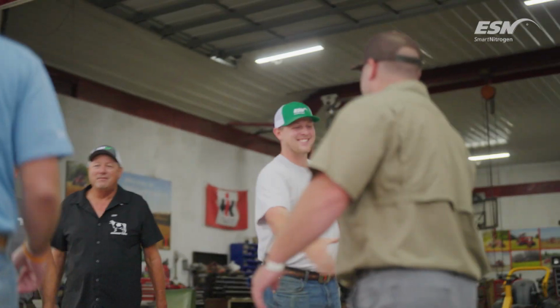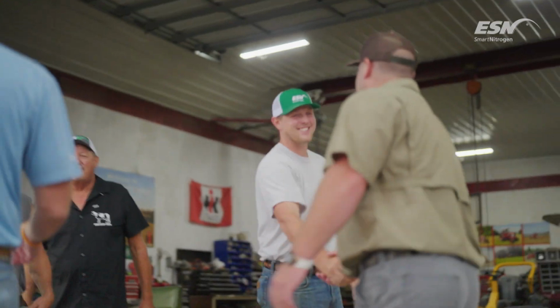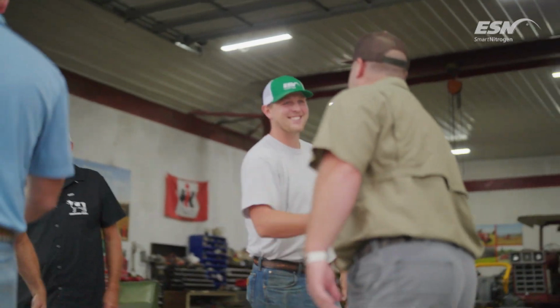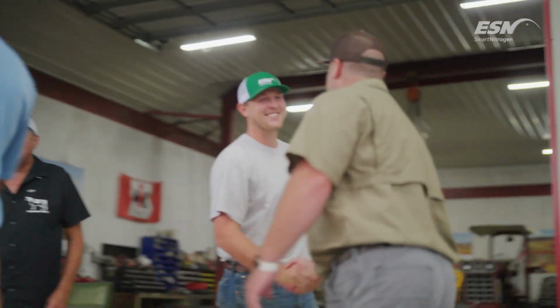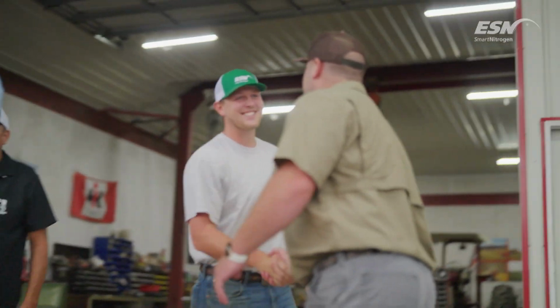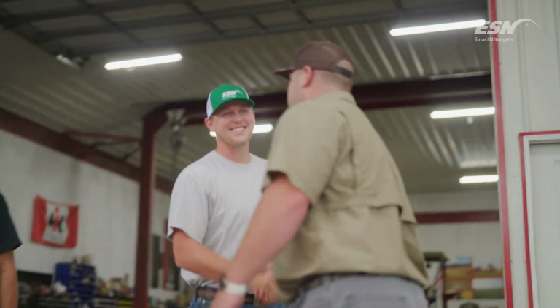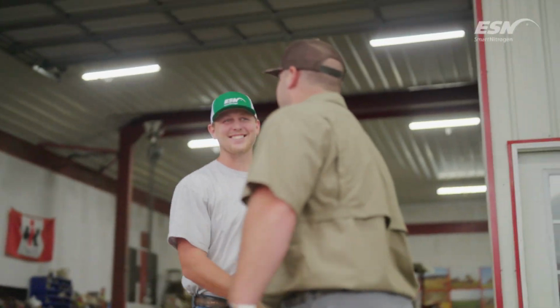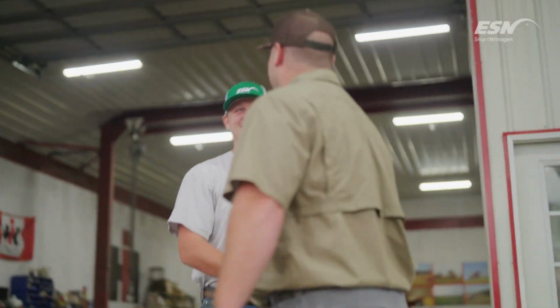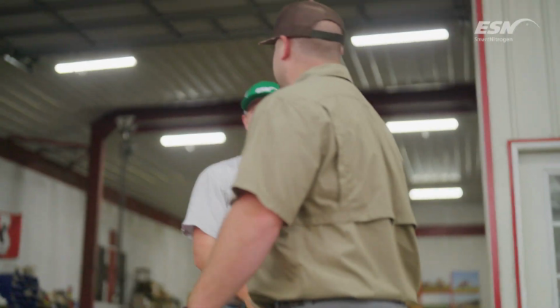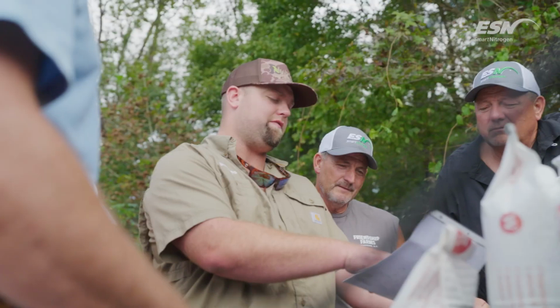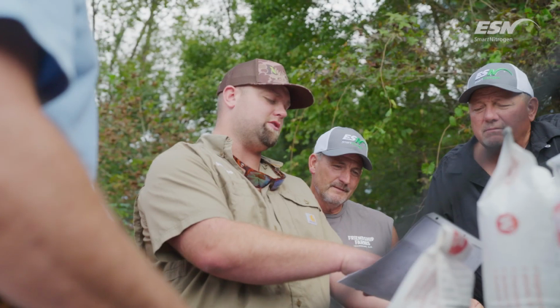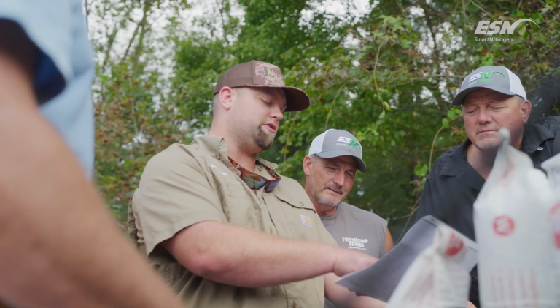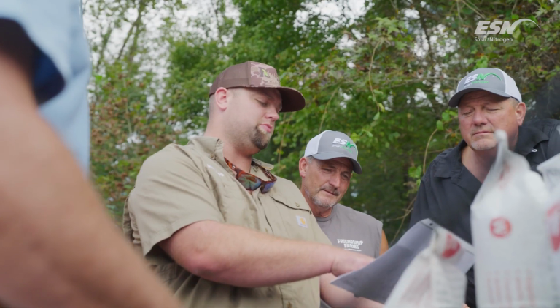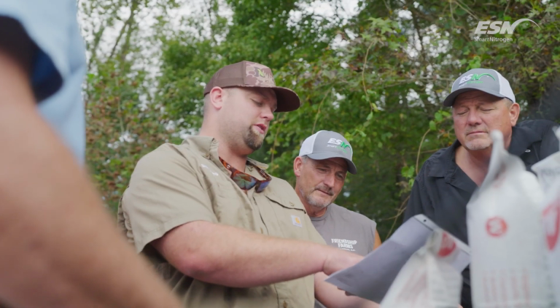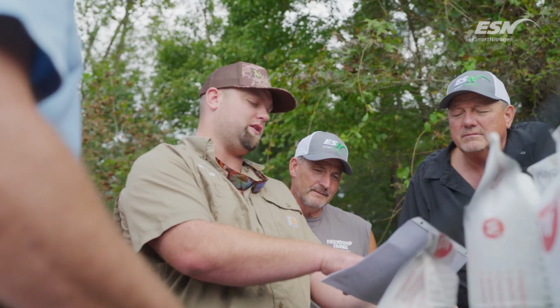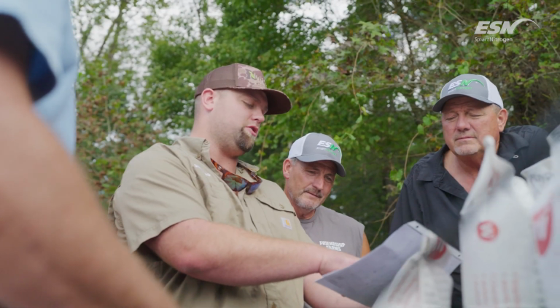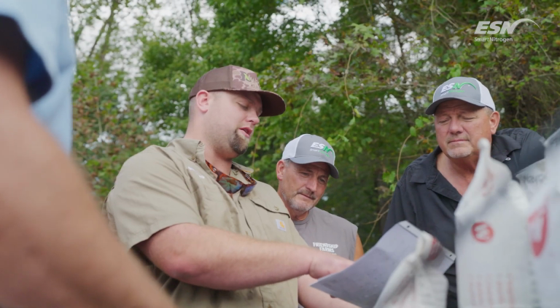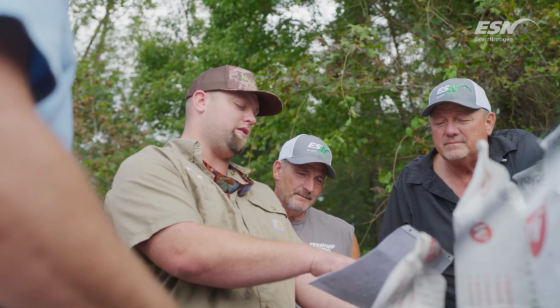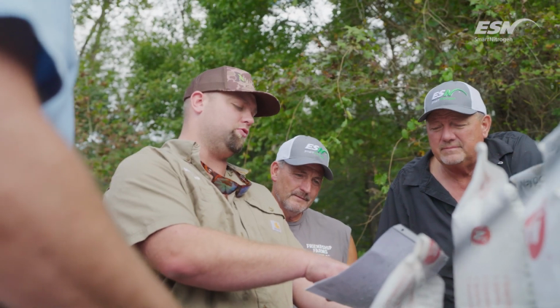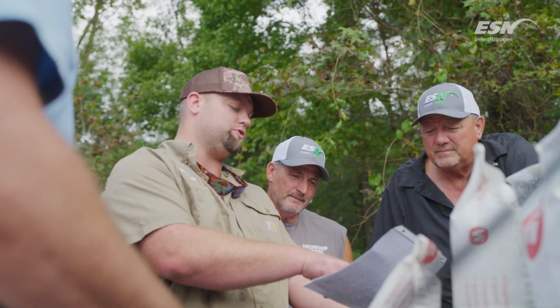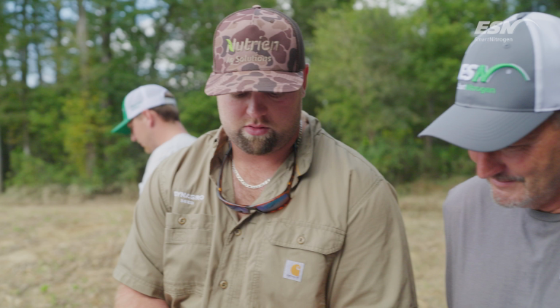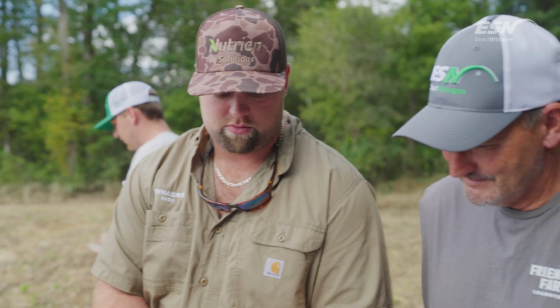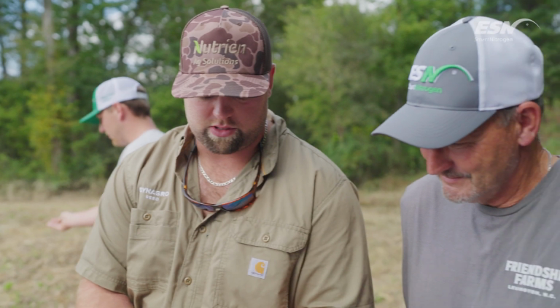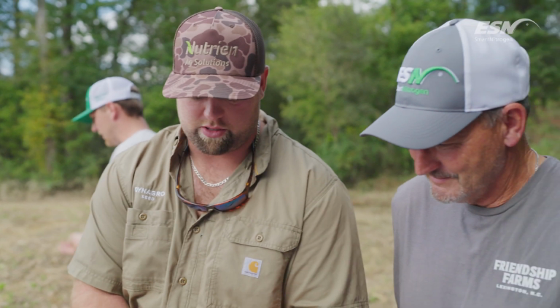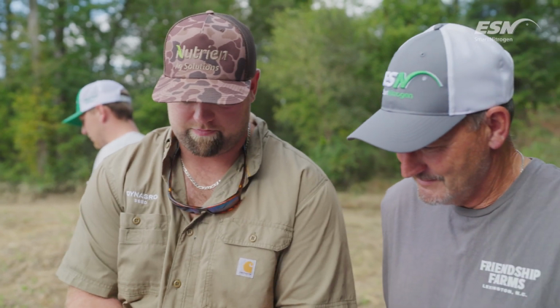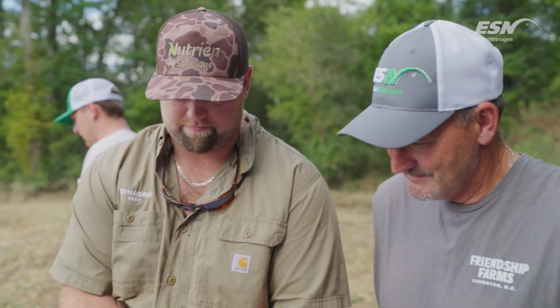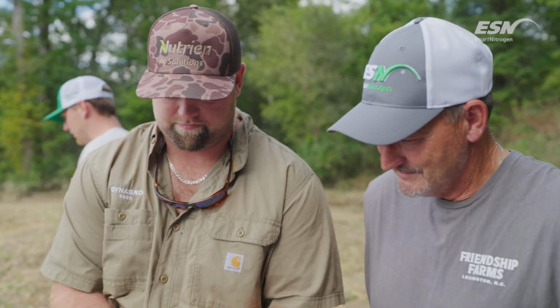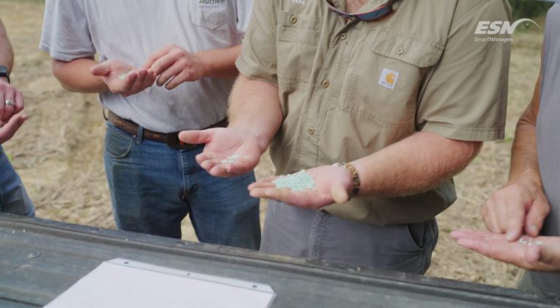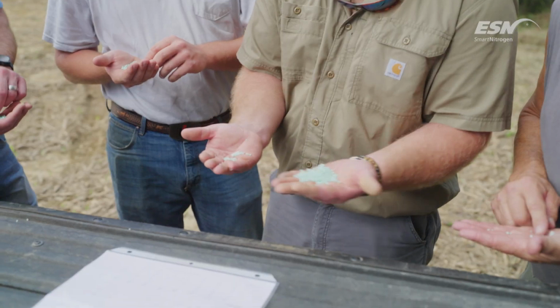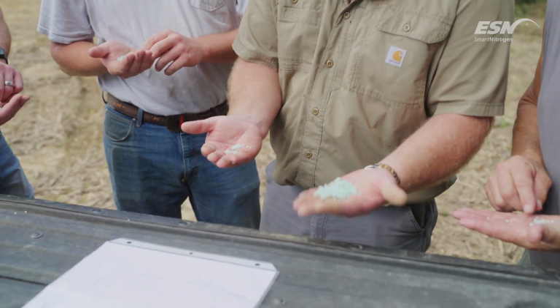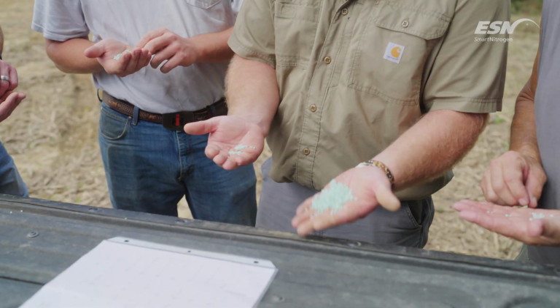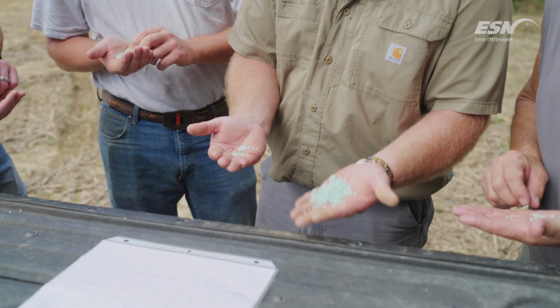Hunter from Nutrien, he'll come do our soil tests in the fall. If you're gonna get the higher yields, you need to do soil sampling.